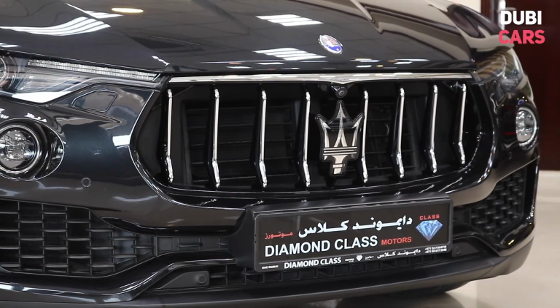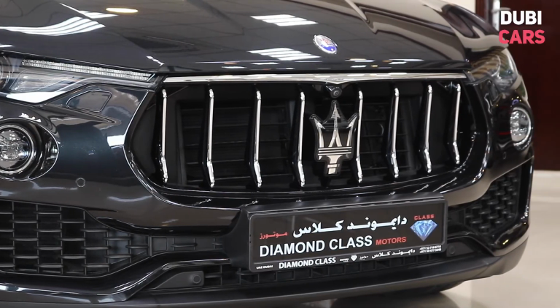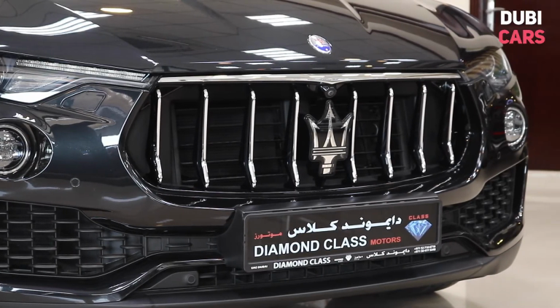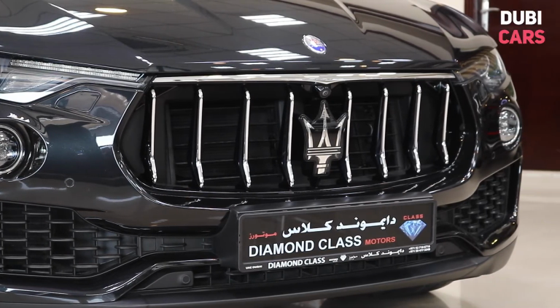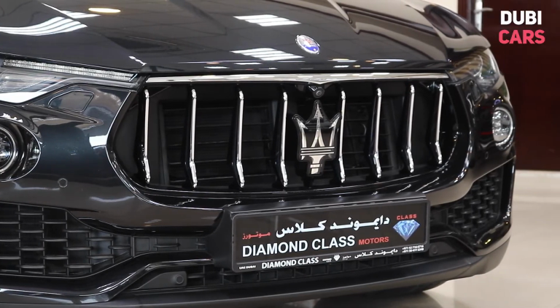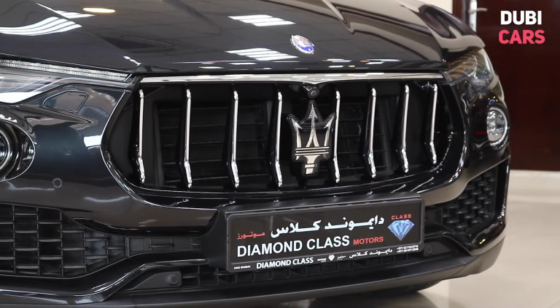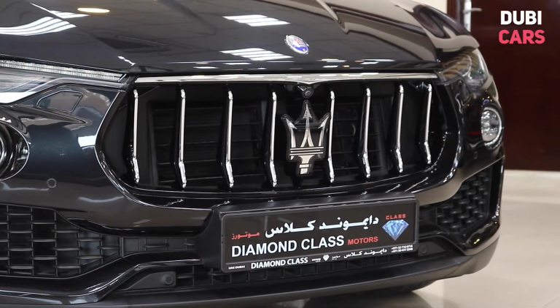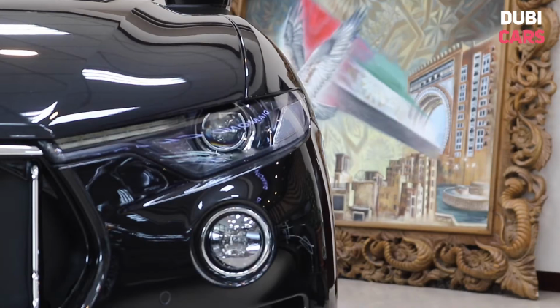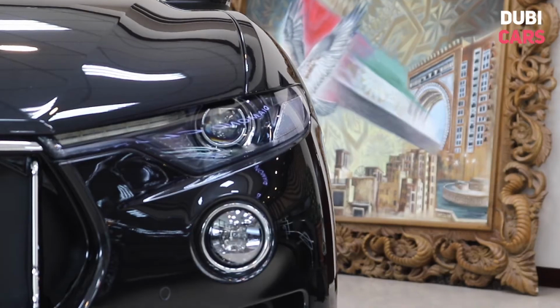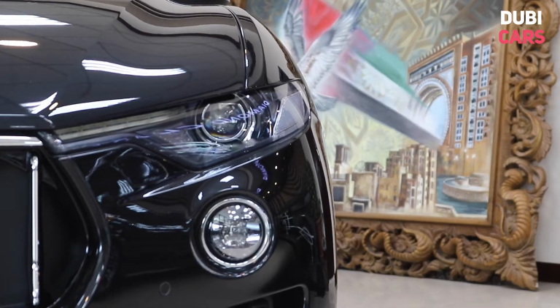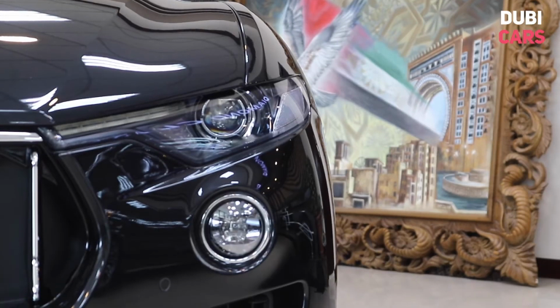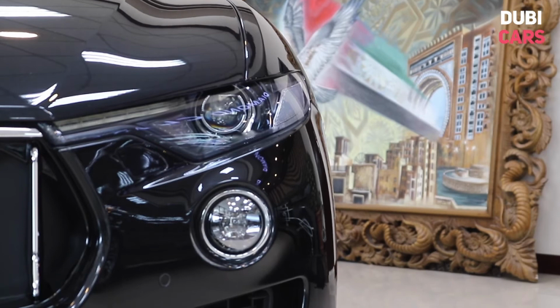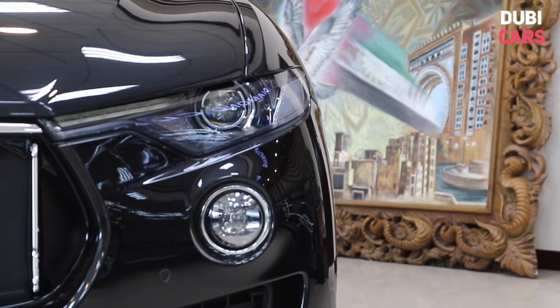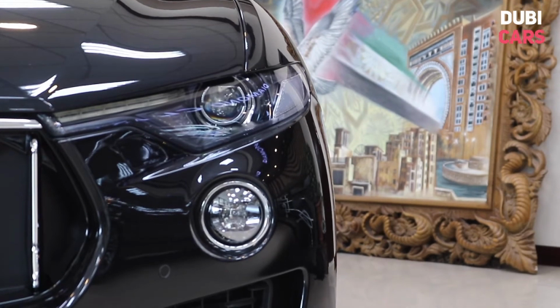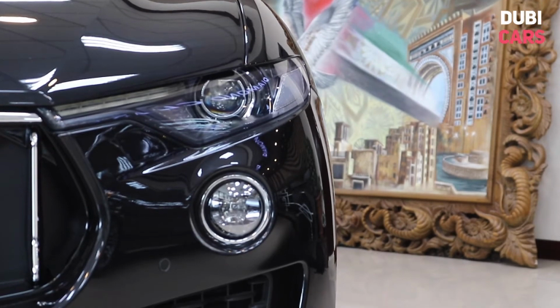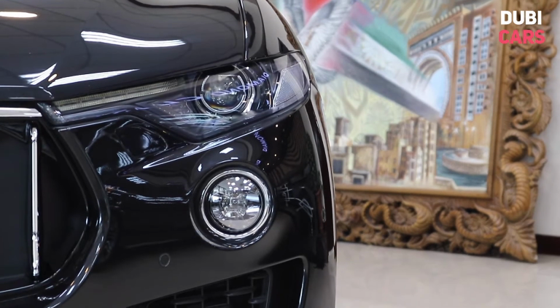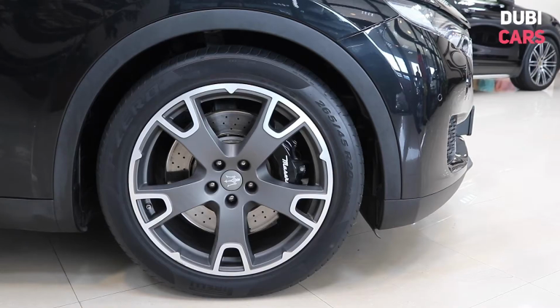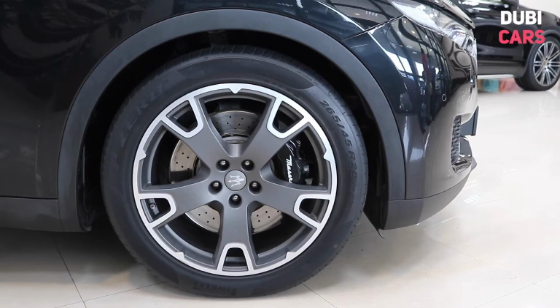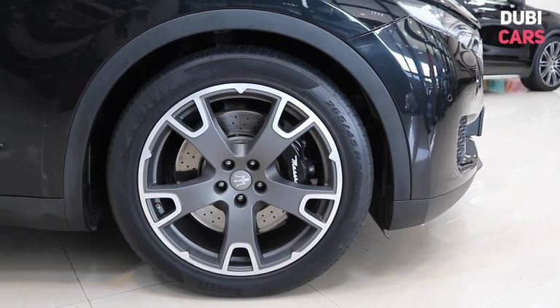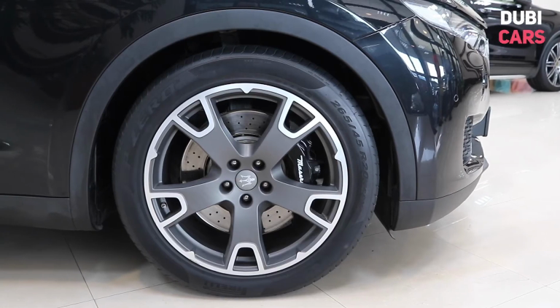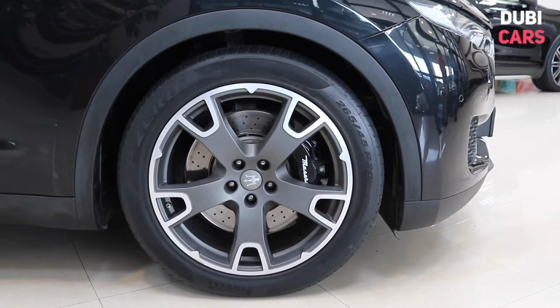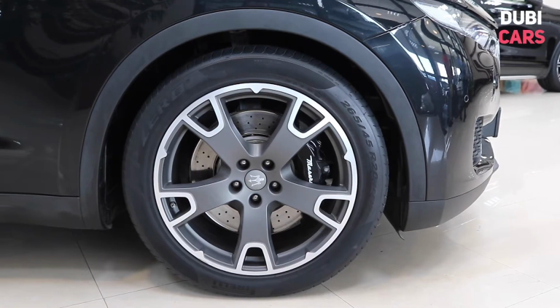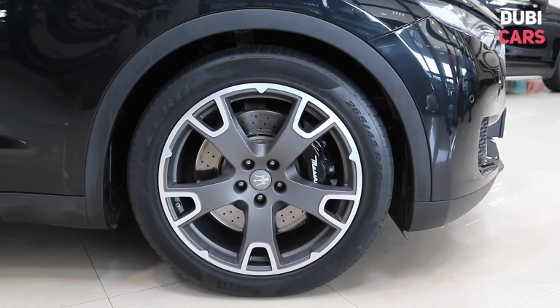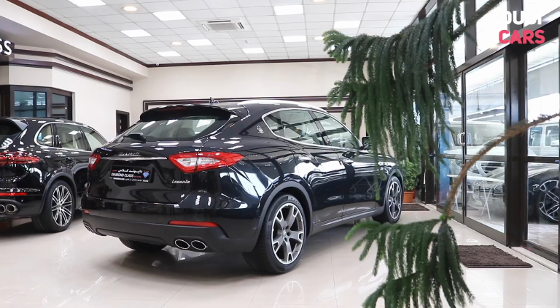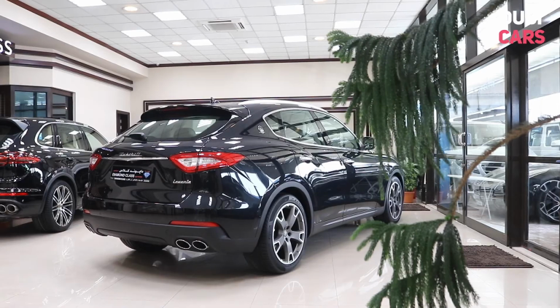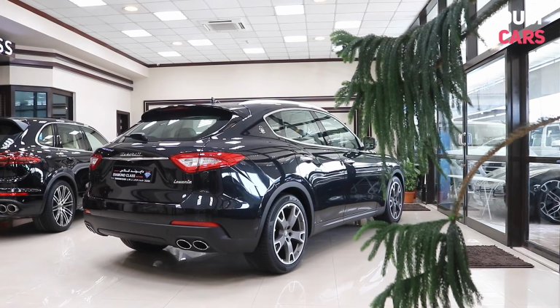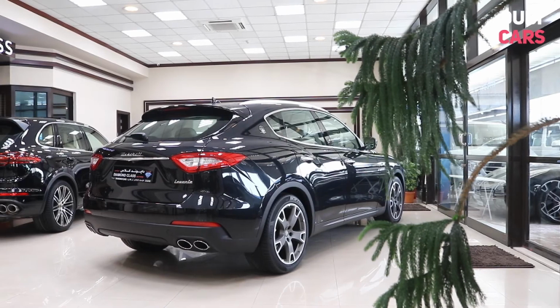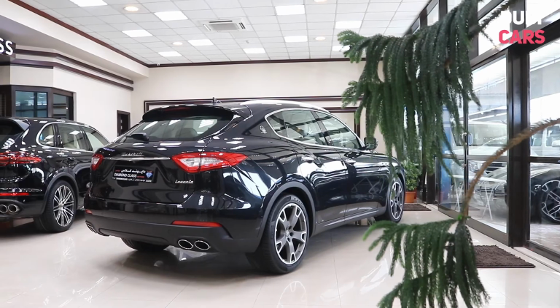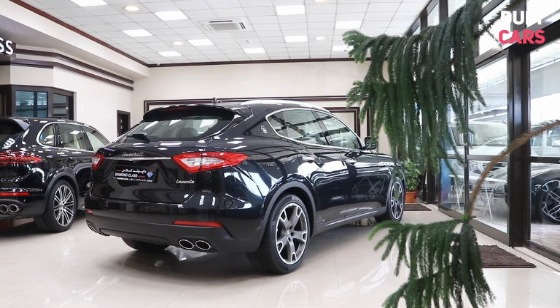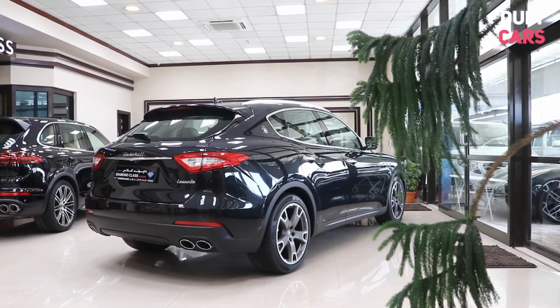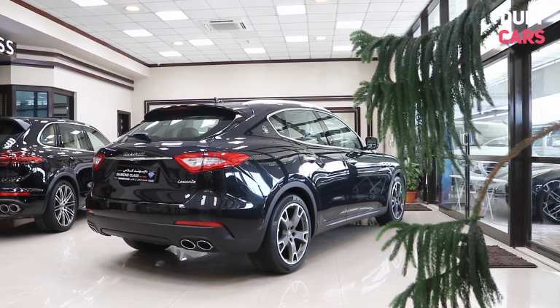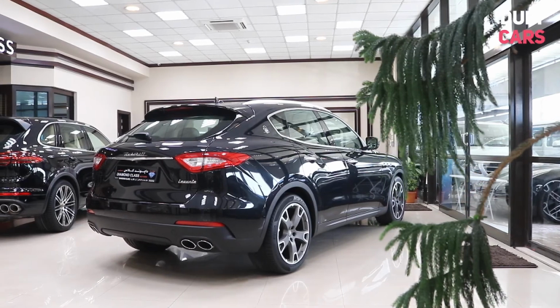Finished in black, the SUV has LED daytime running lights, matte grey alloys, muscular curves and a dual exhaust system.